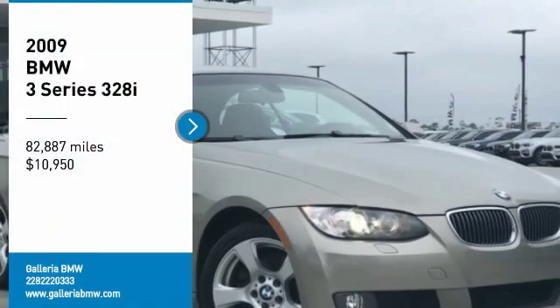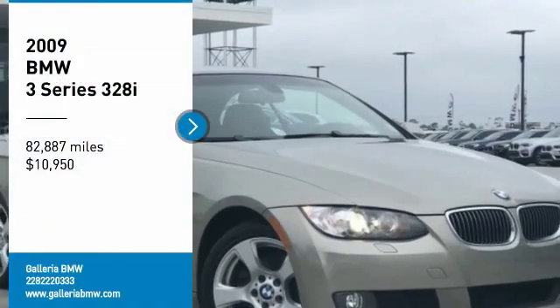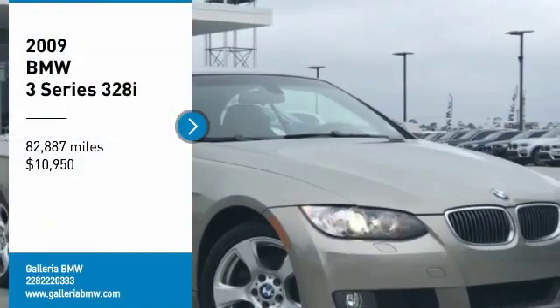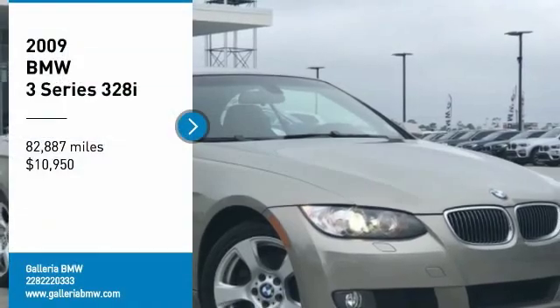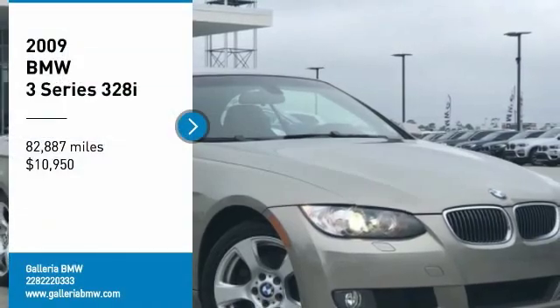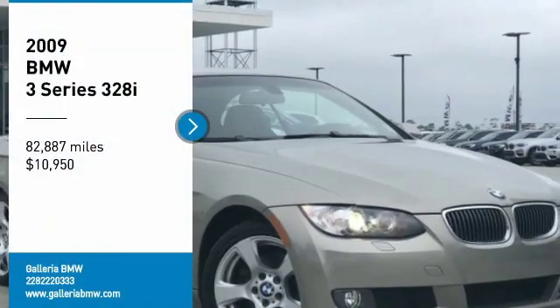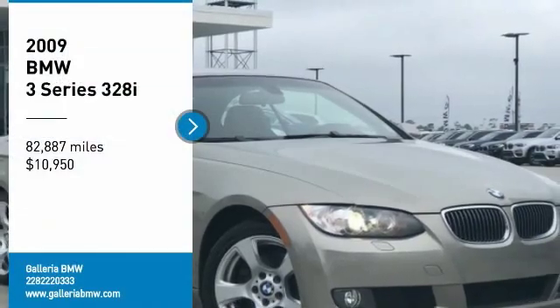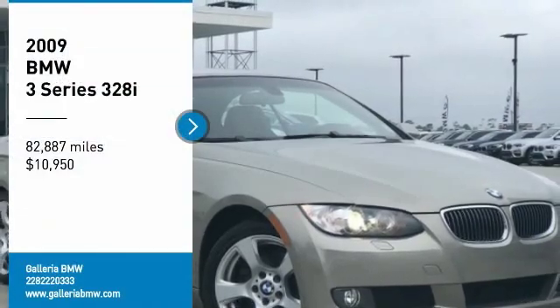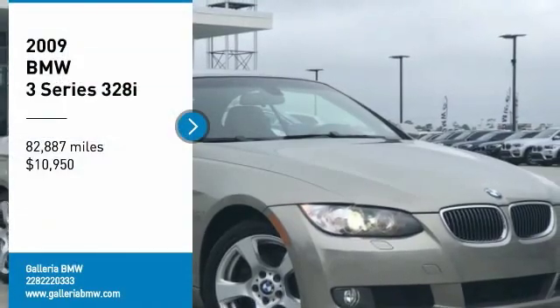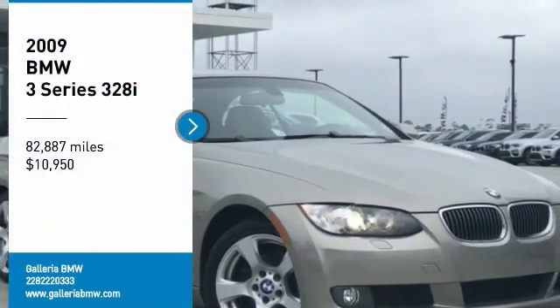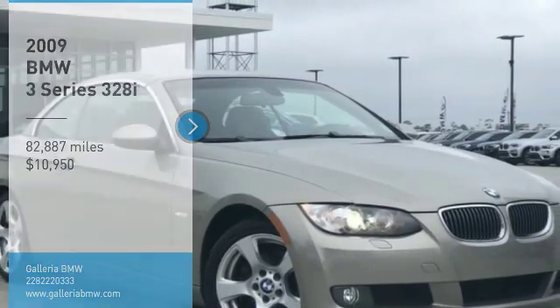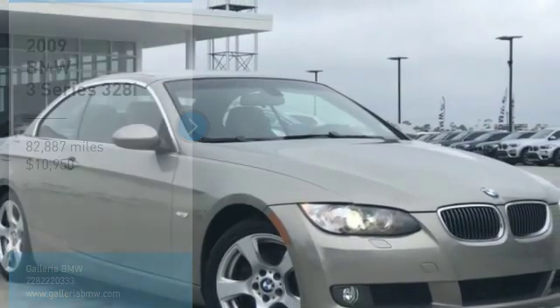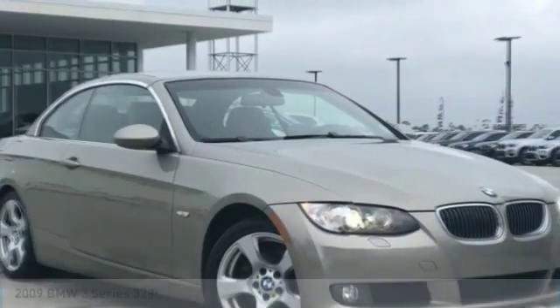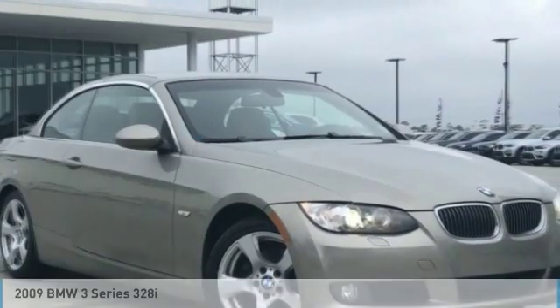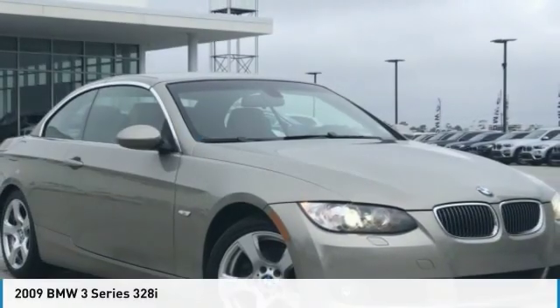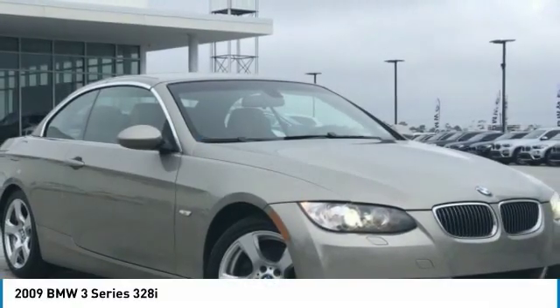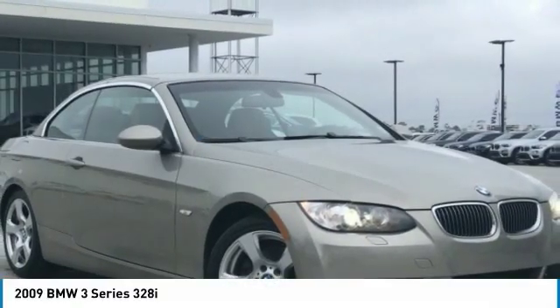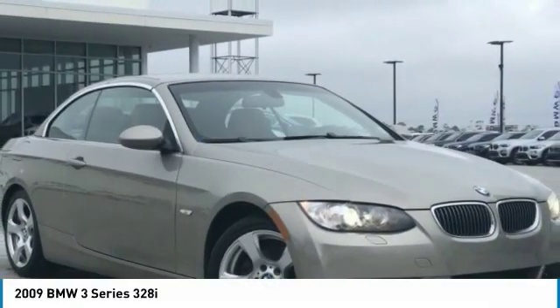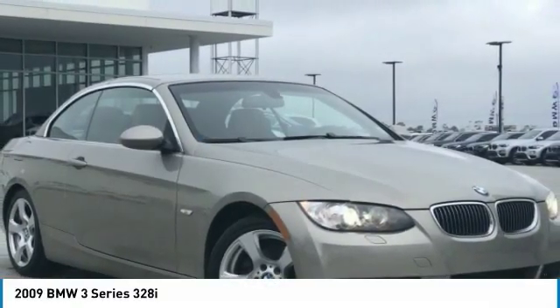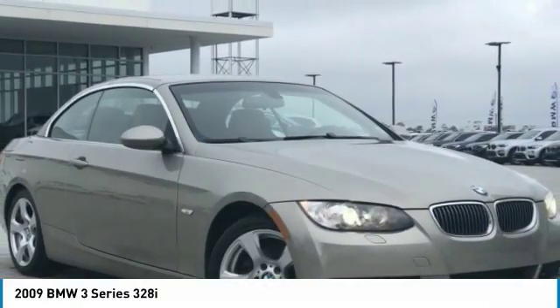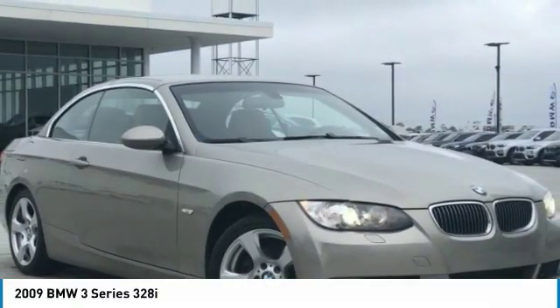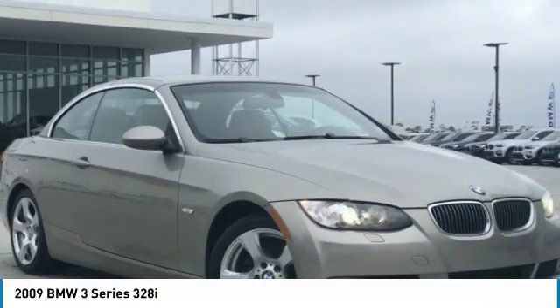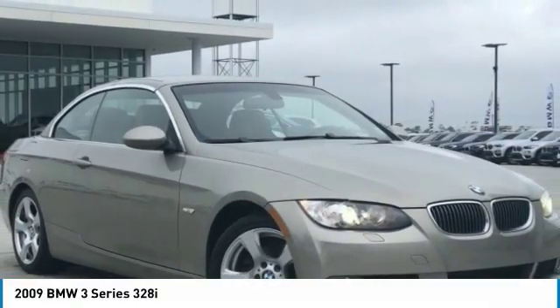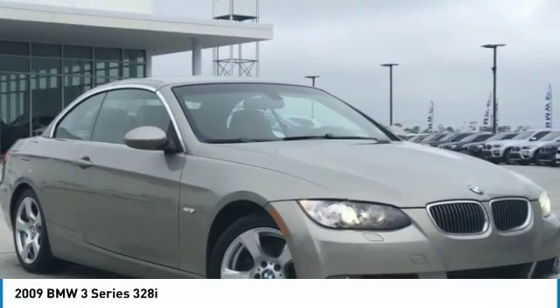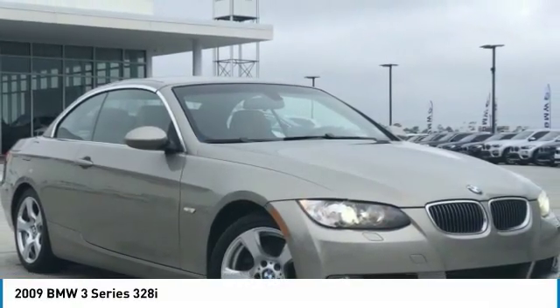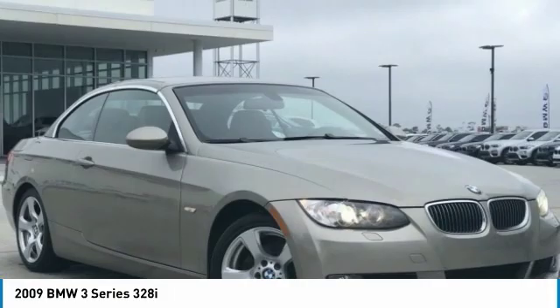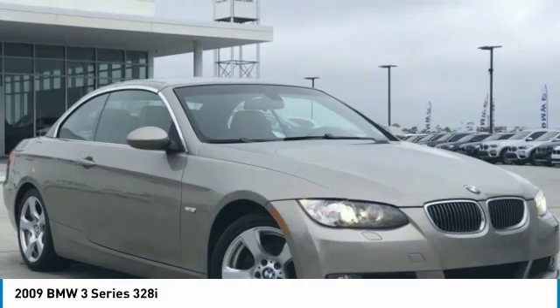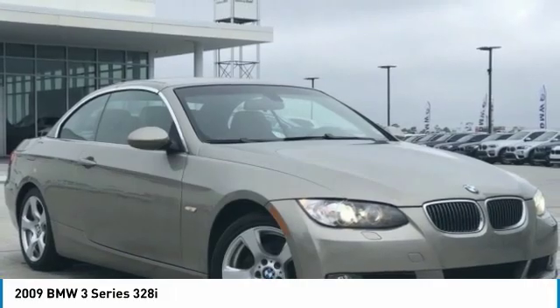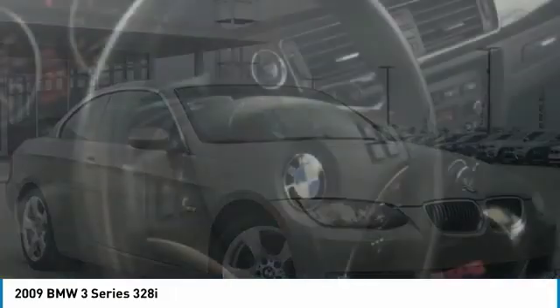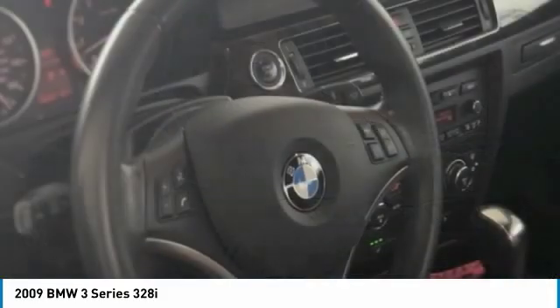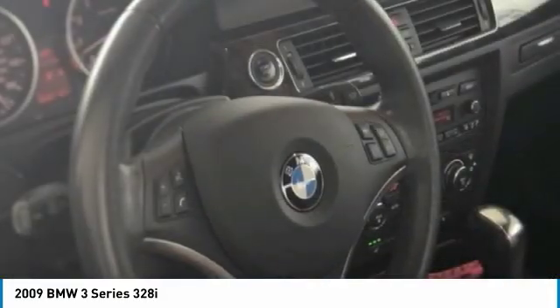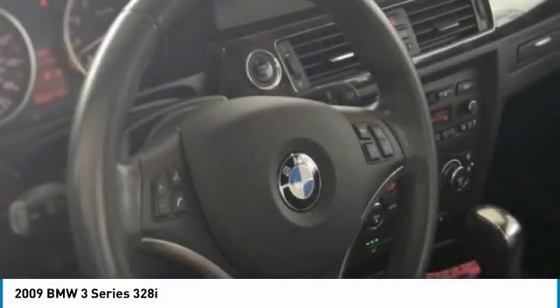Stop by and take a look at the 2009 3 Series — proof that all good things come in threes.